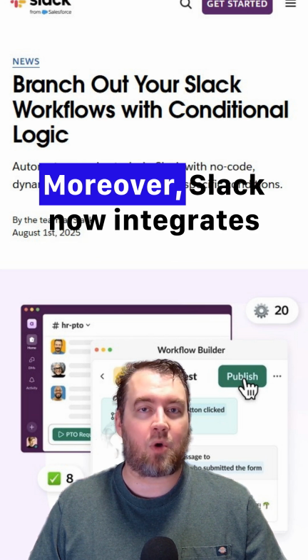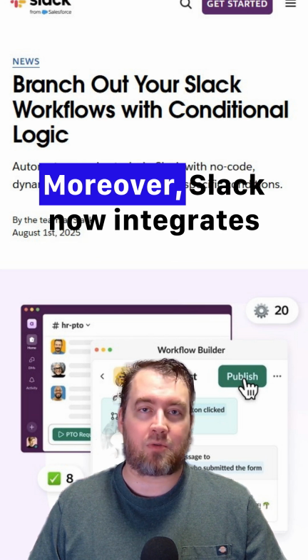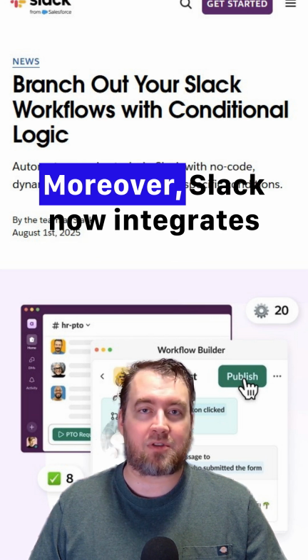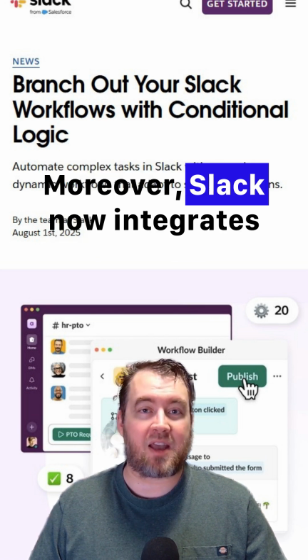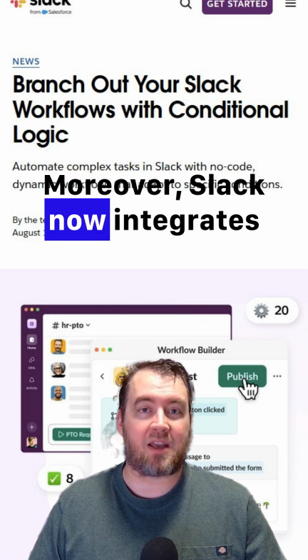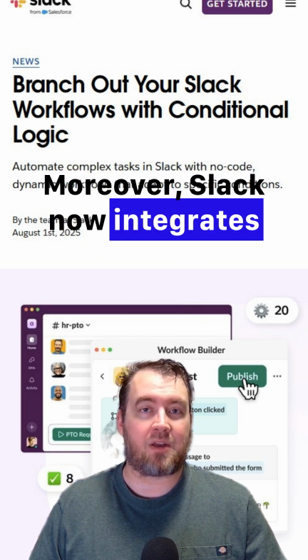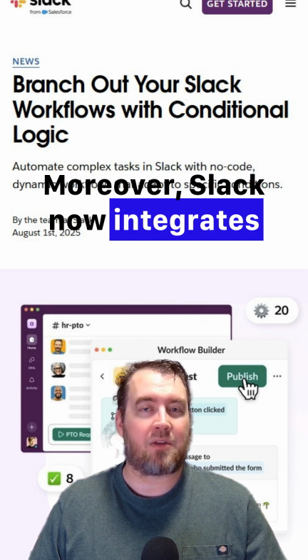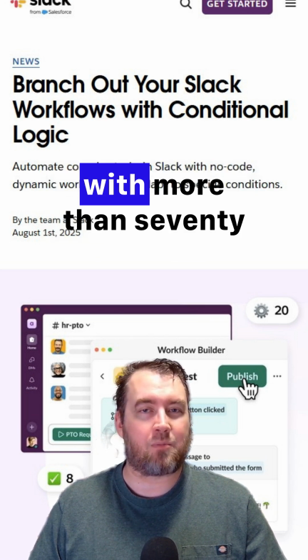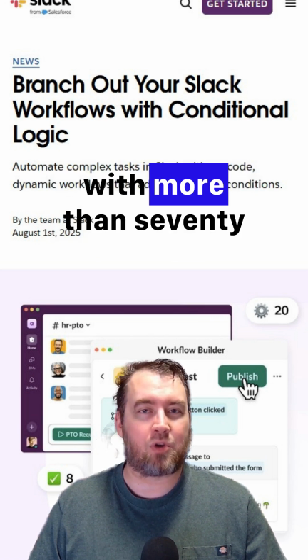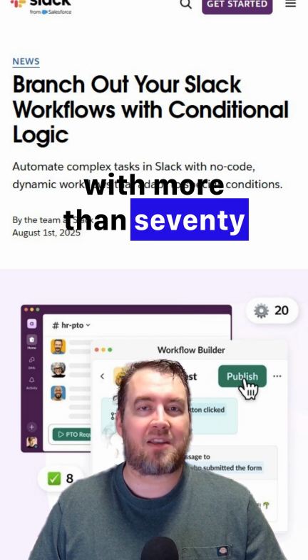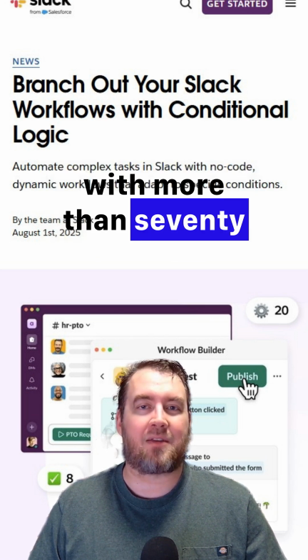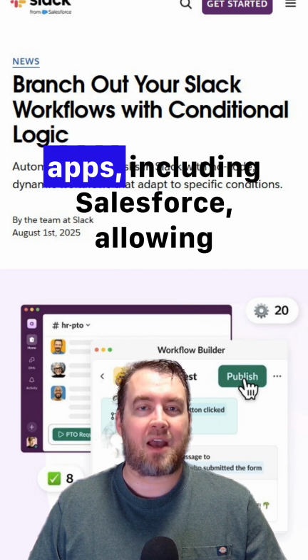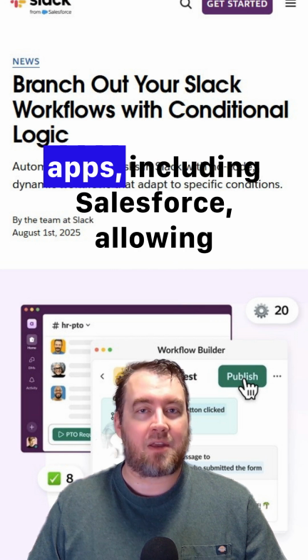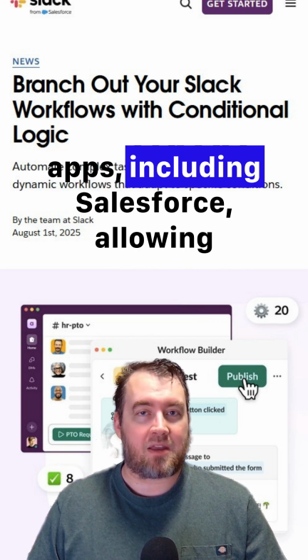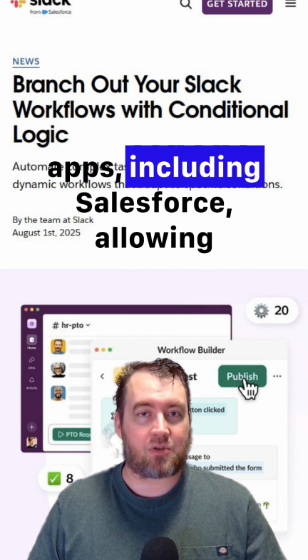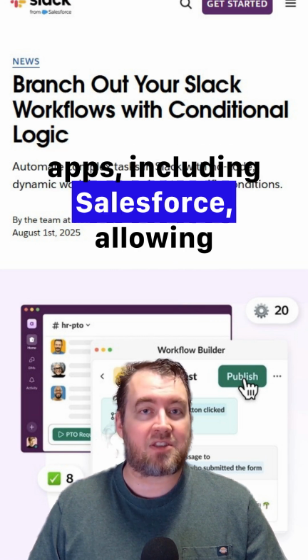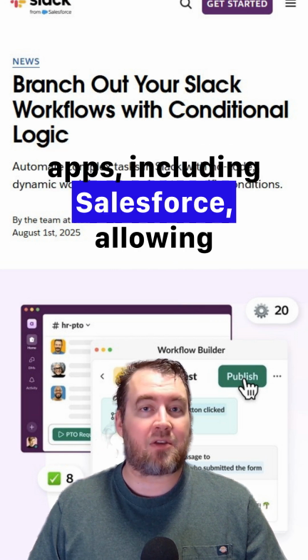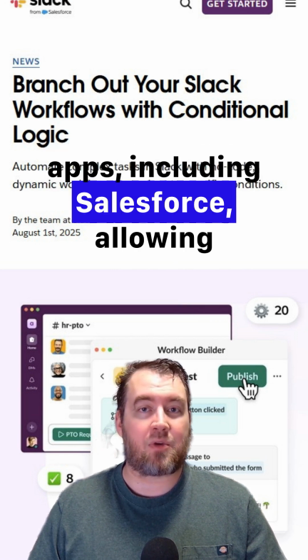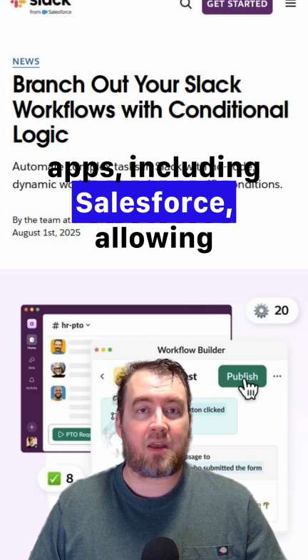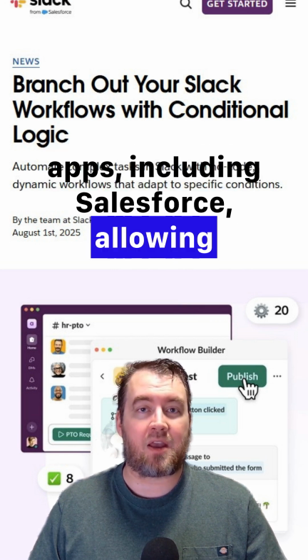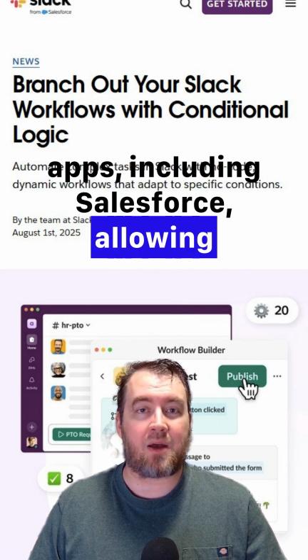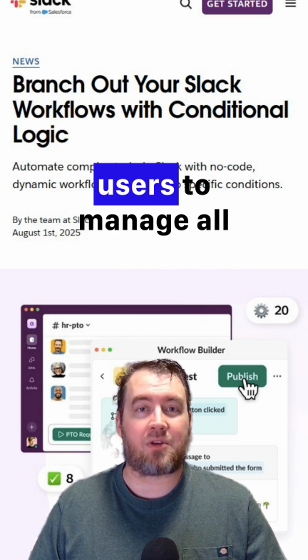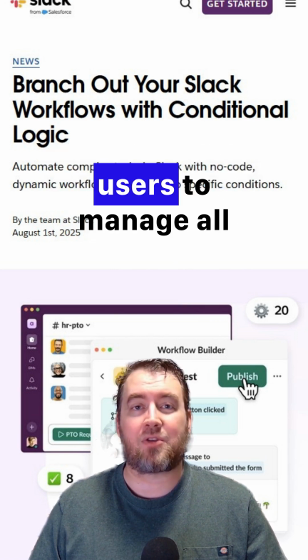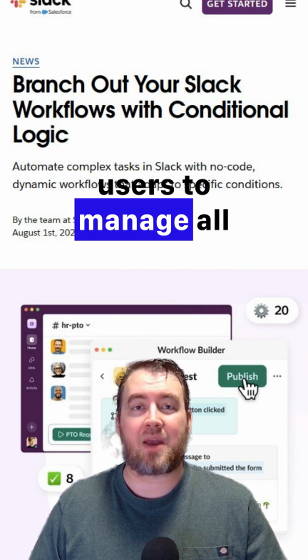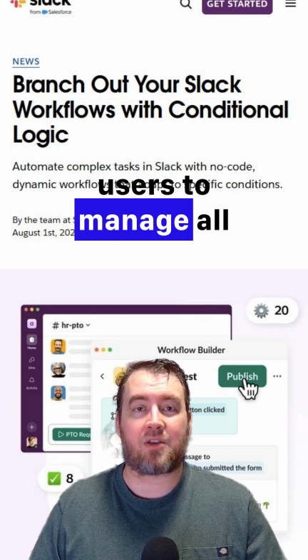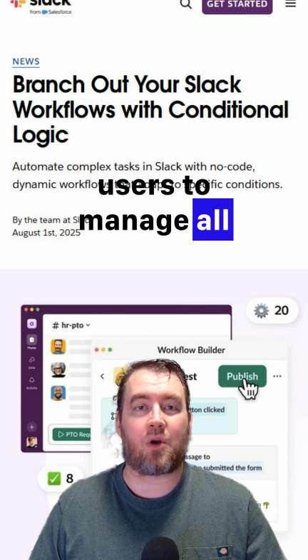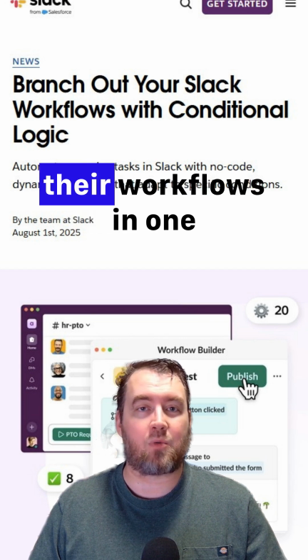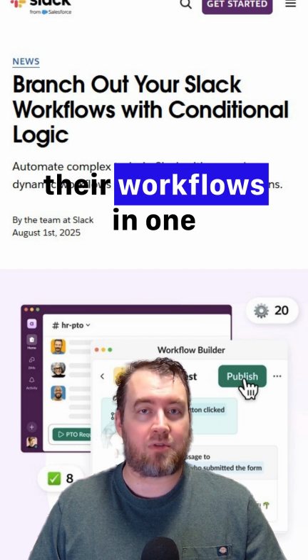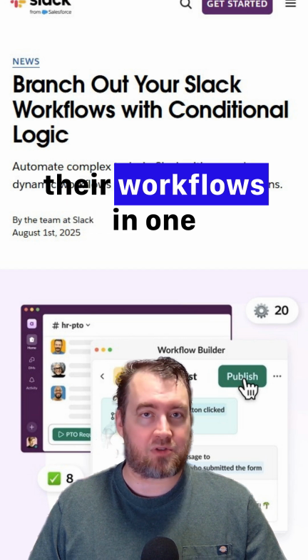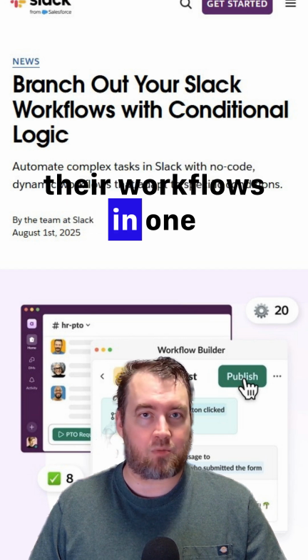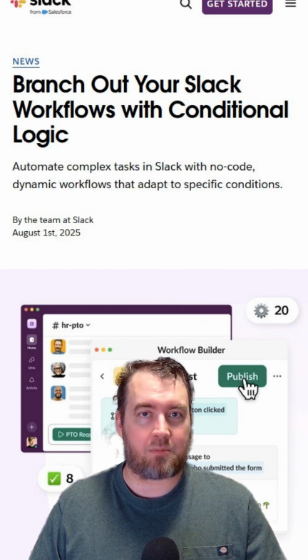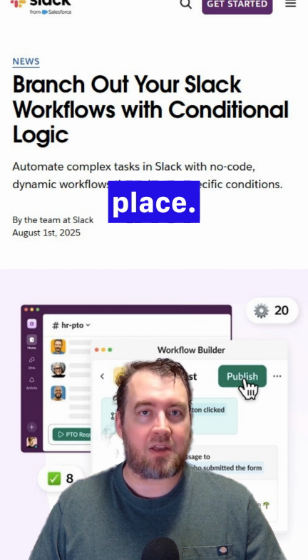Moreover, Slack now integrates with more than 70 apps, including Salesforce, allowing users to manage all their workflows in one place.